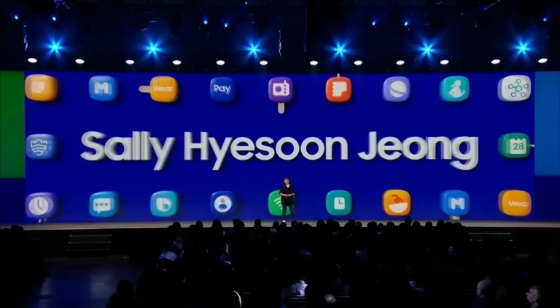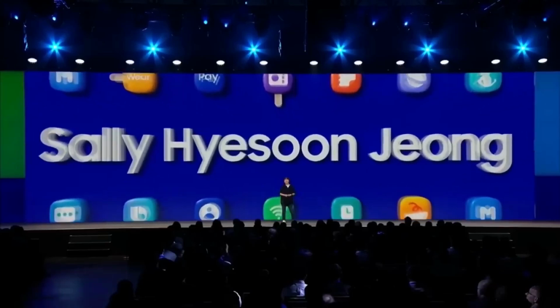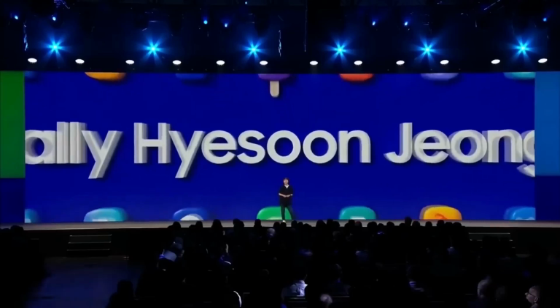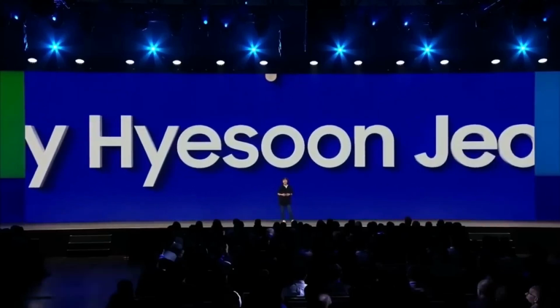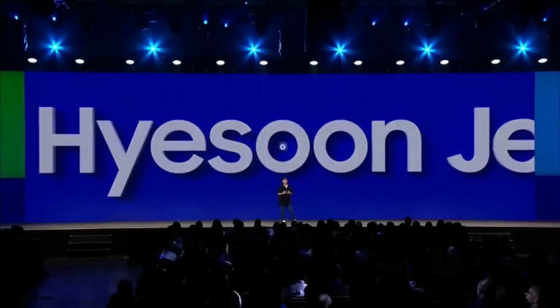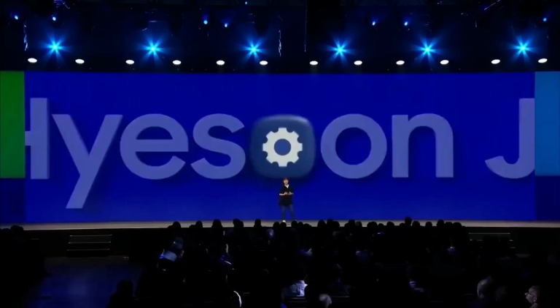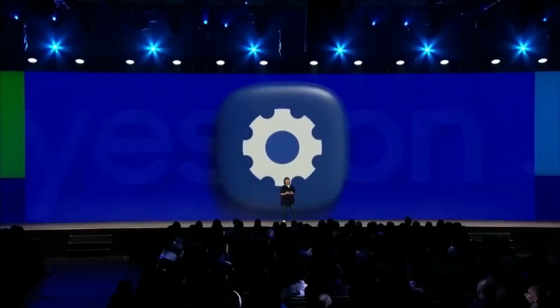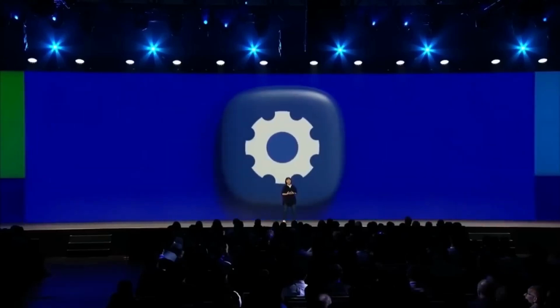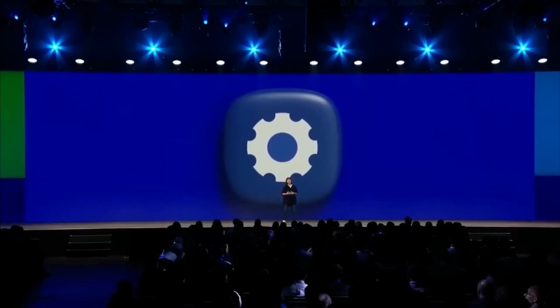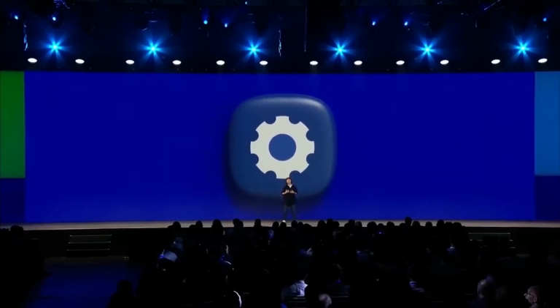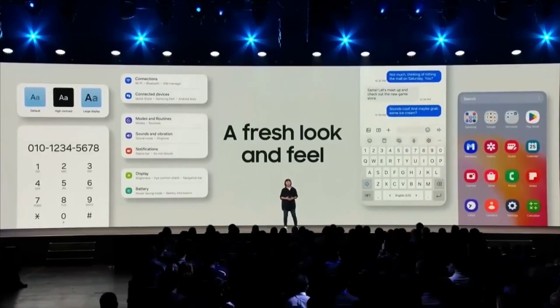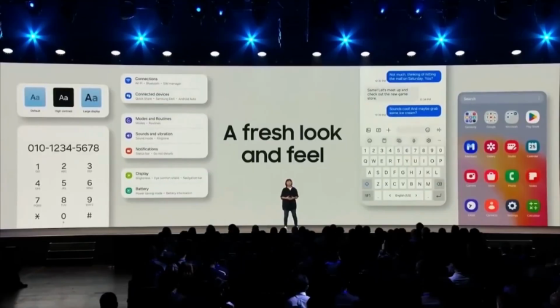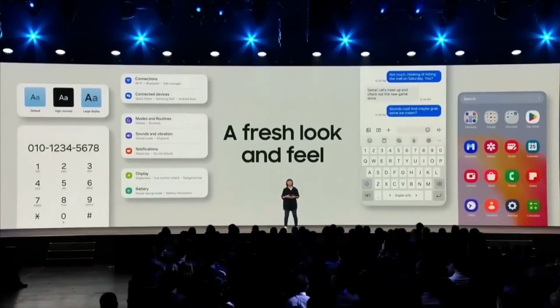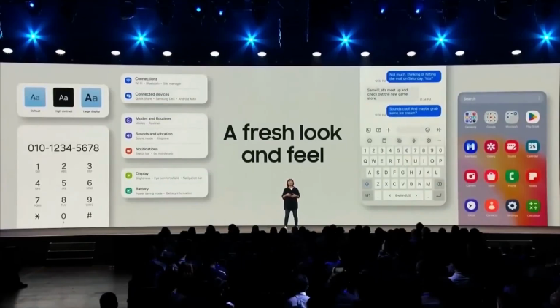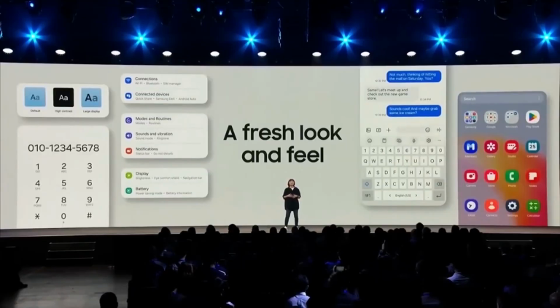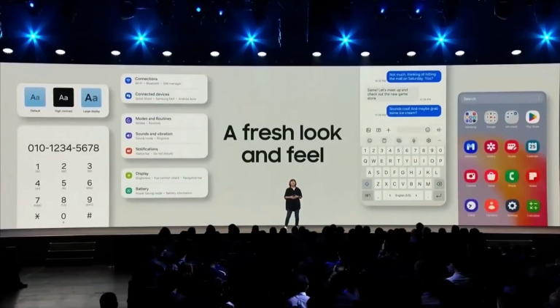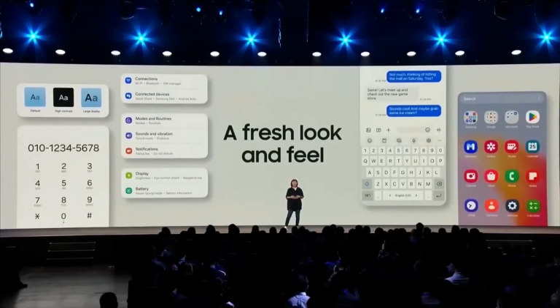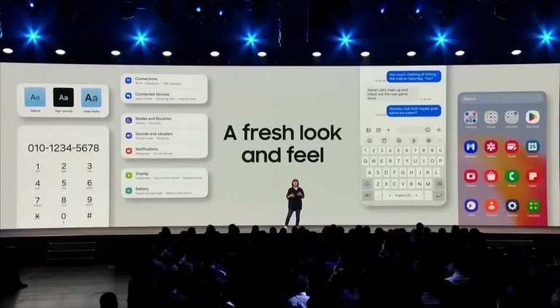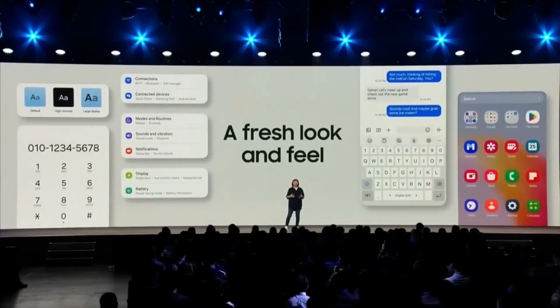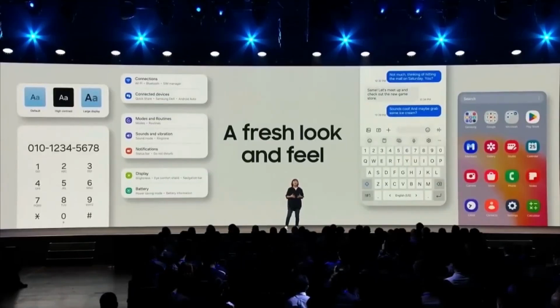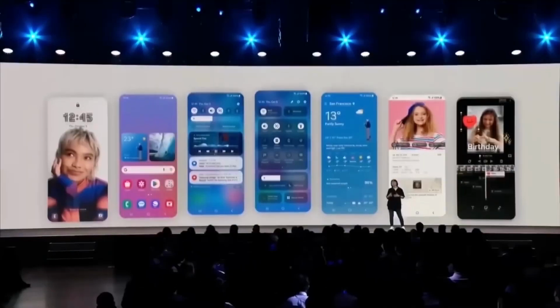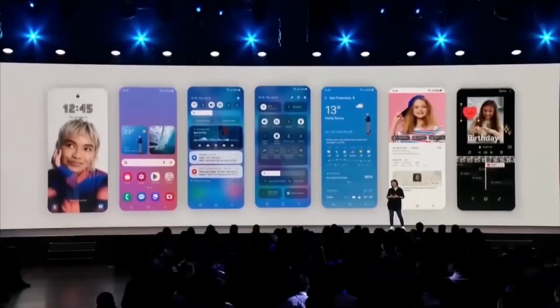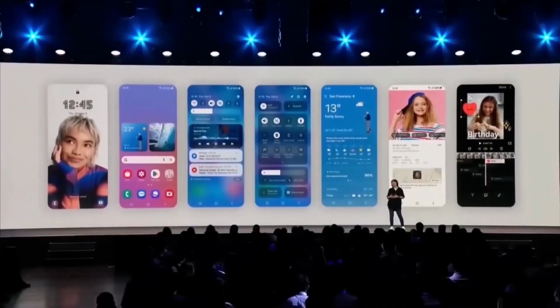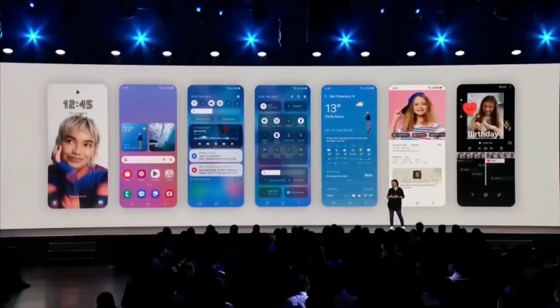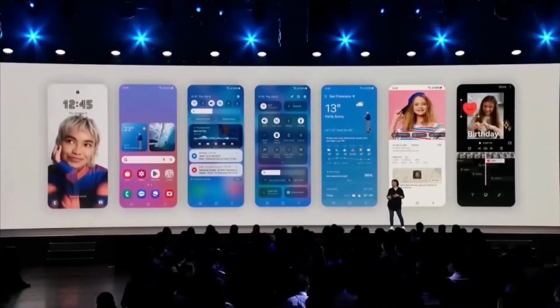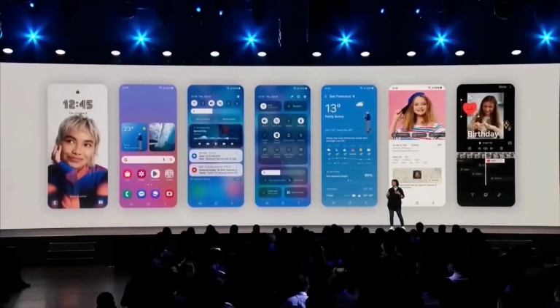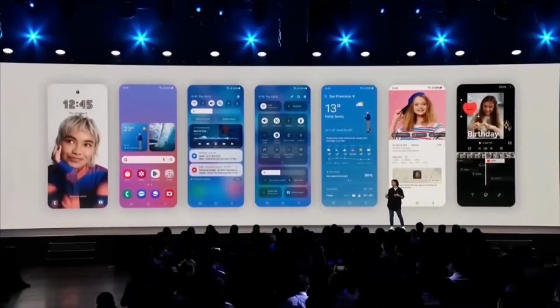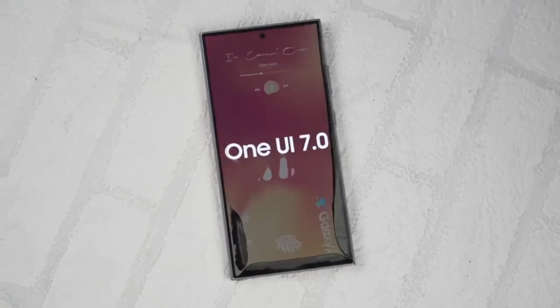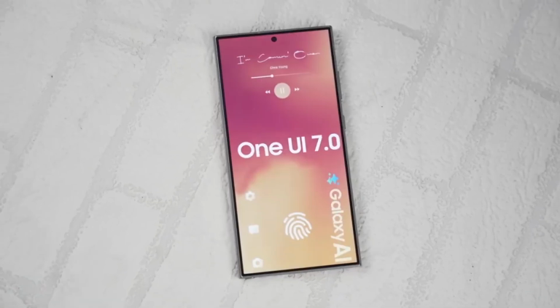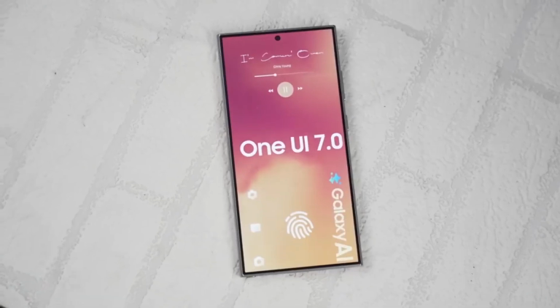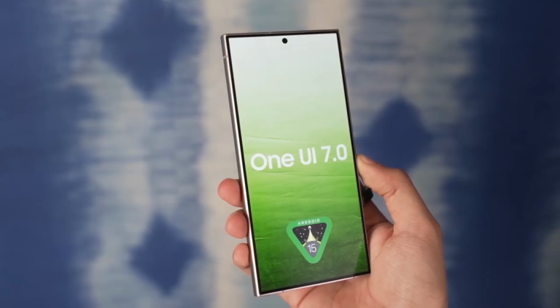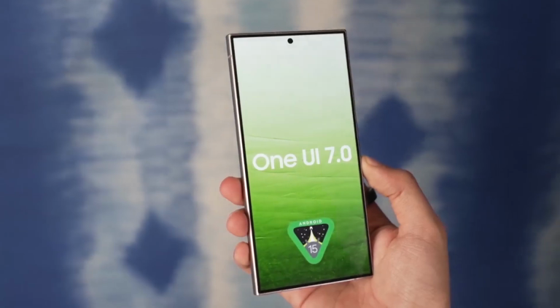But that's just the beginning. Samsung has also shared a full rollout schedule, and more devices will get the update in the following days.